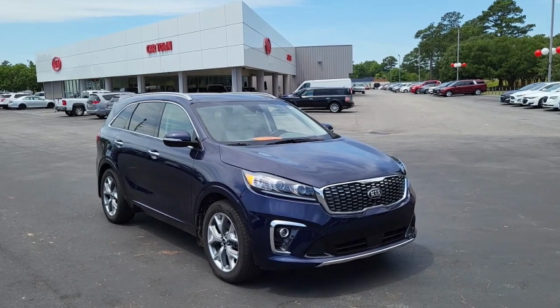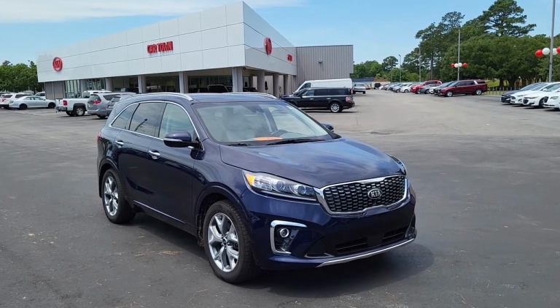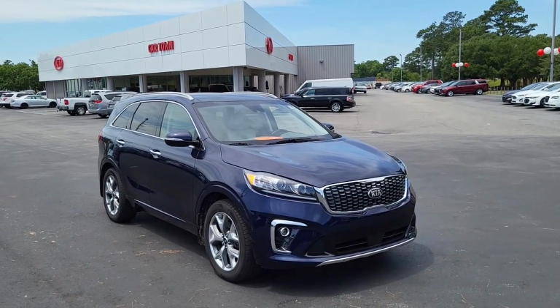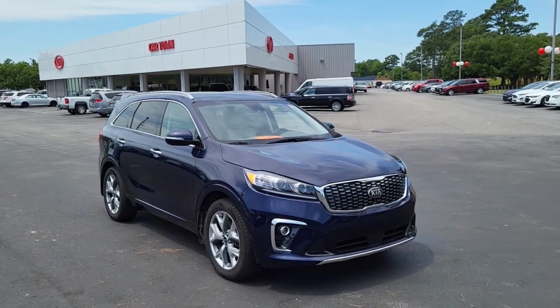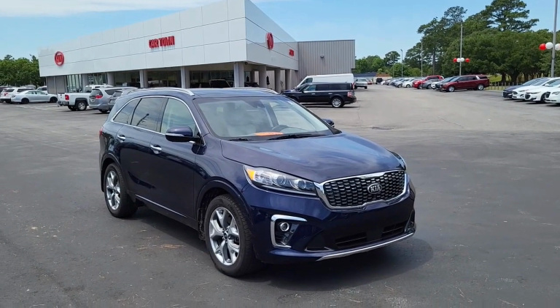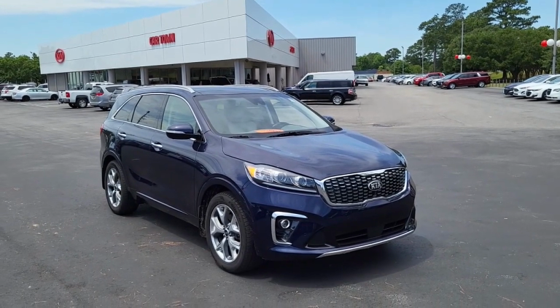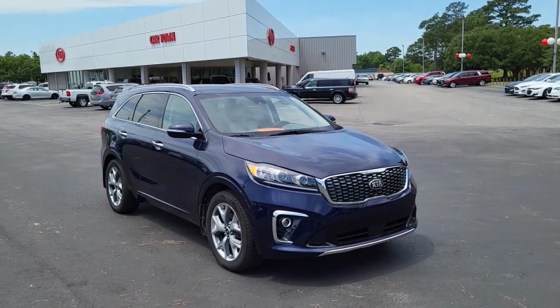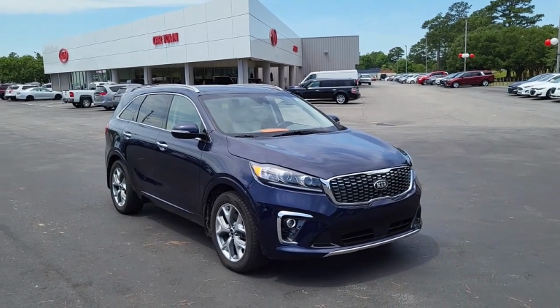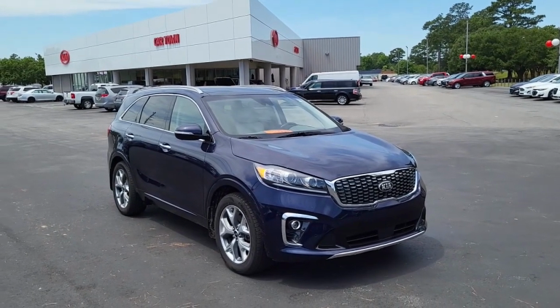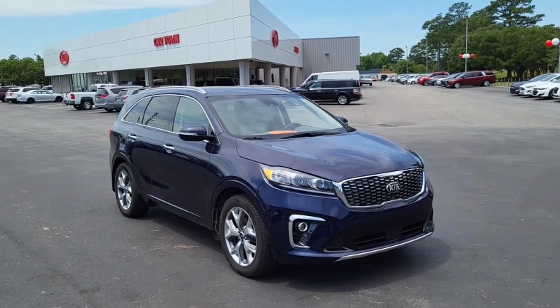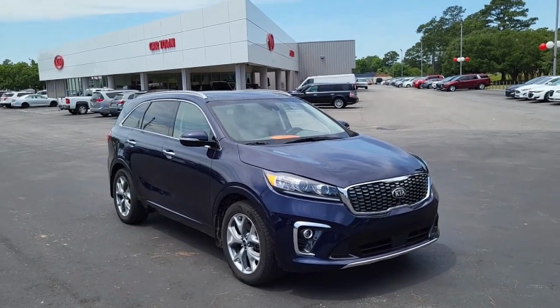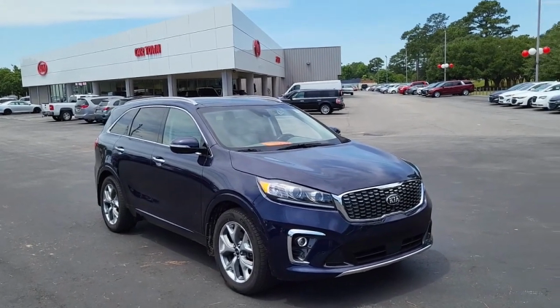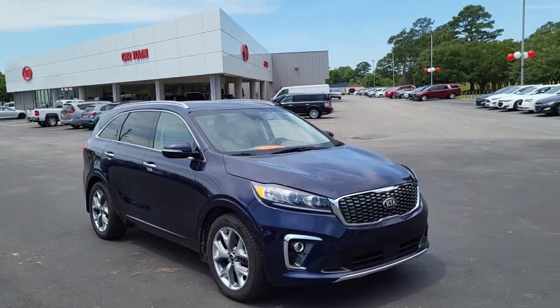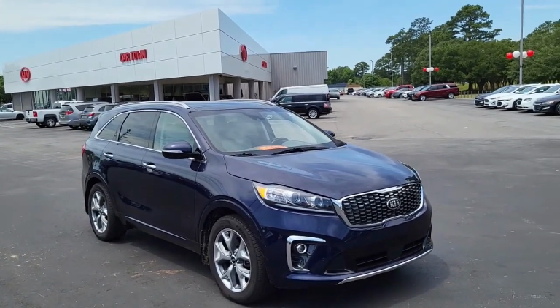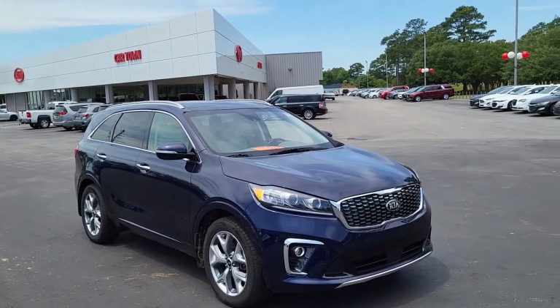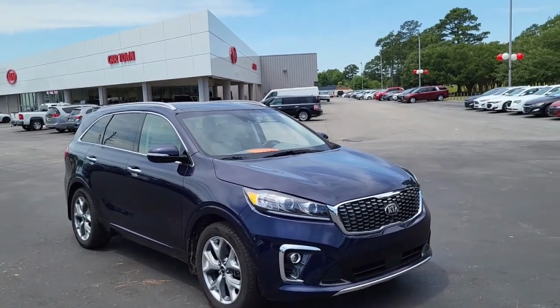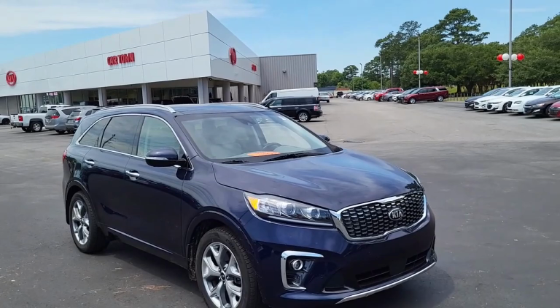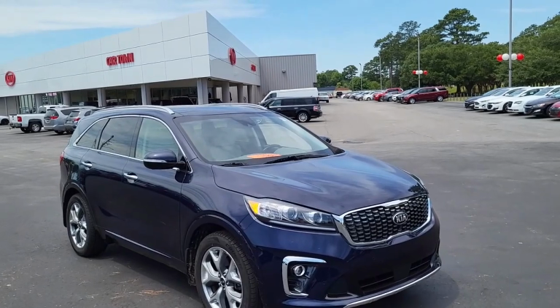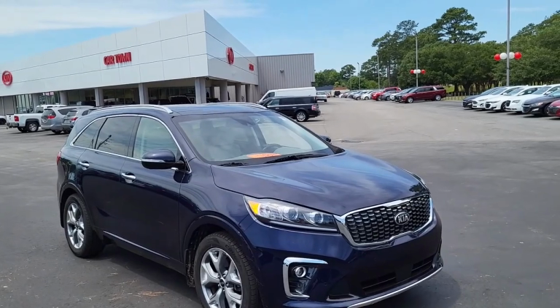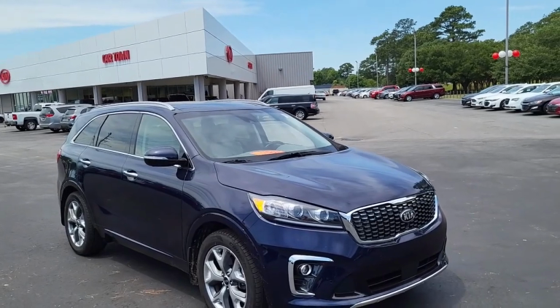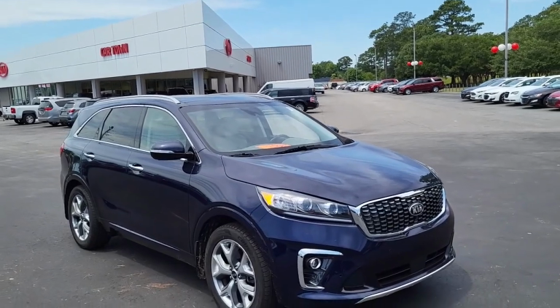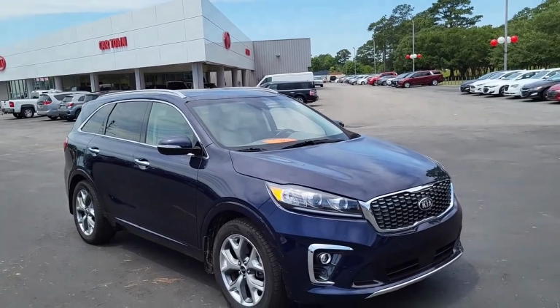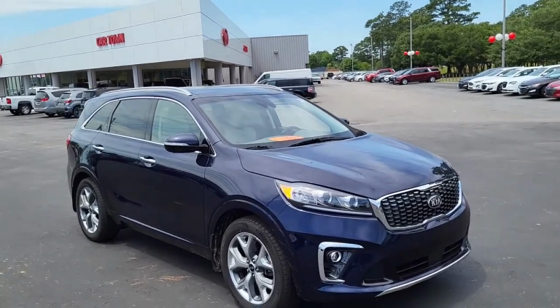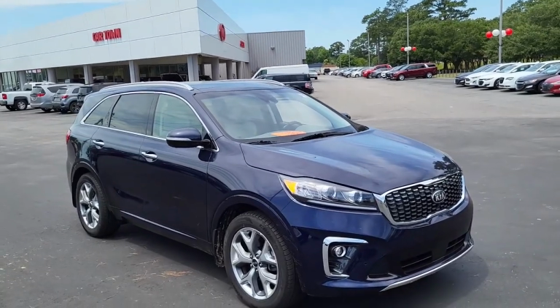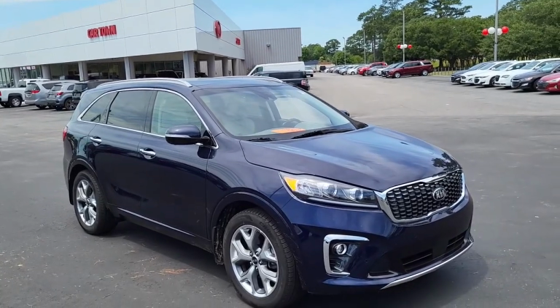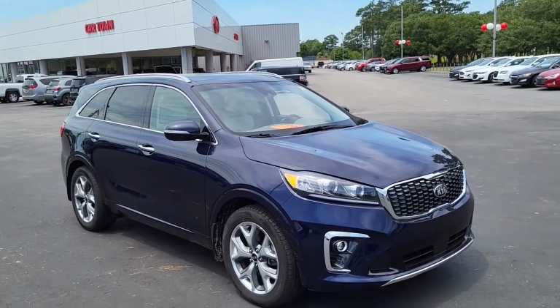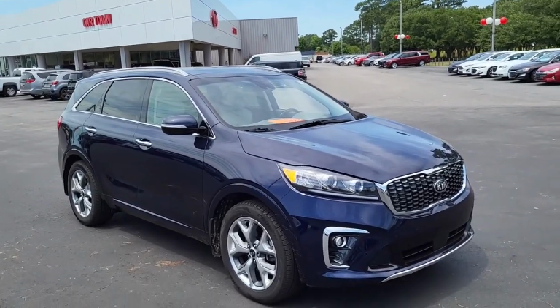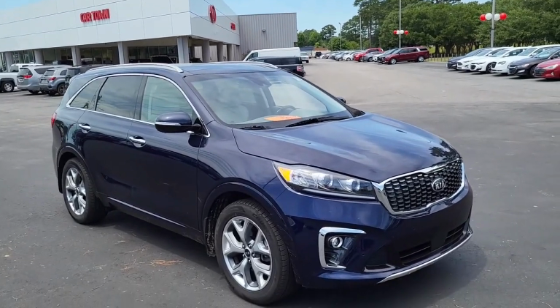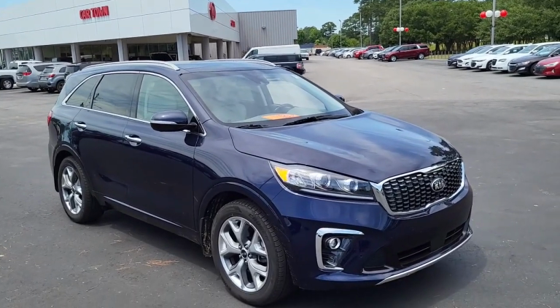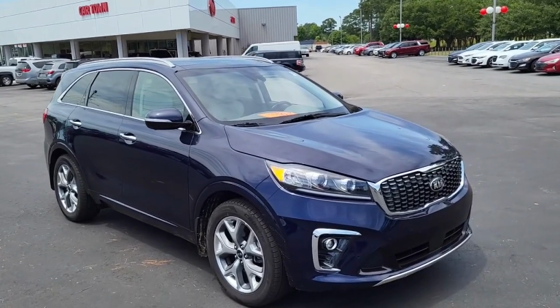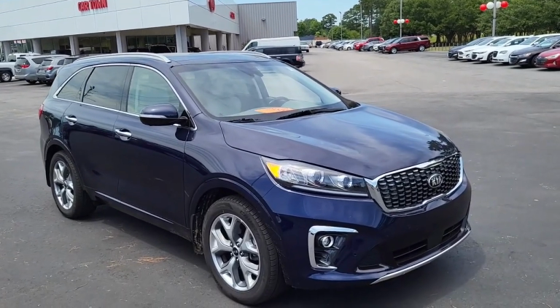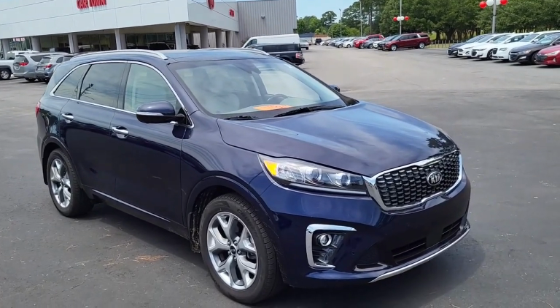Welcome to Cartown Kia Florence Used Car Inventory Video Series. Right here we have a 2020 Kia Sorento.